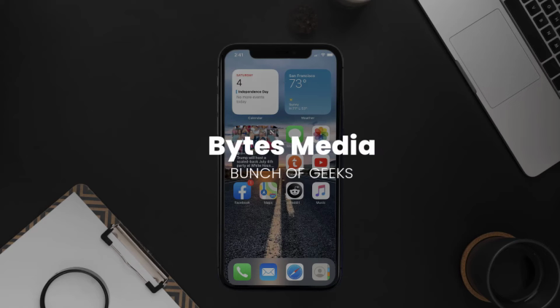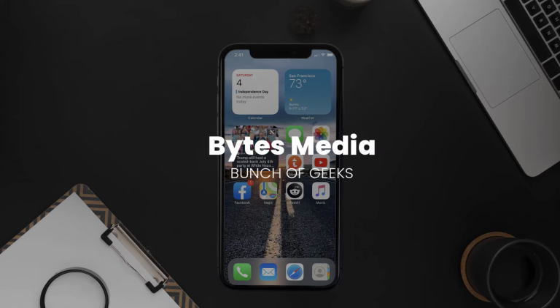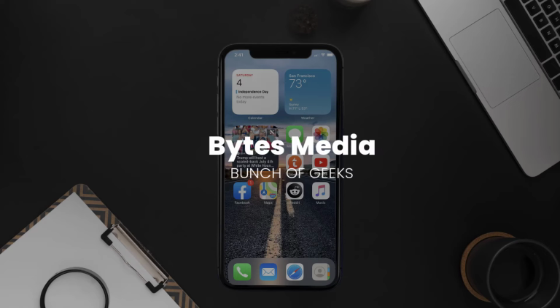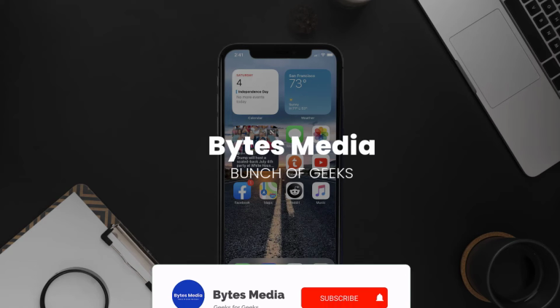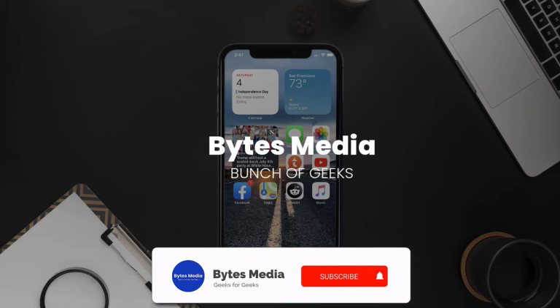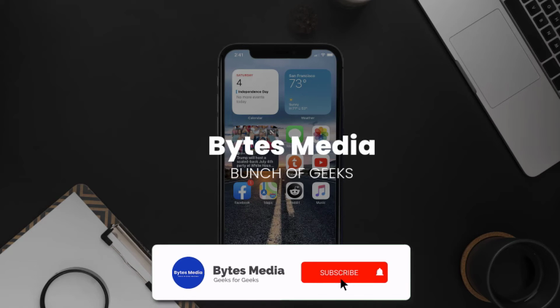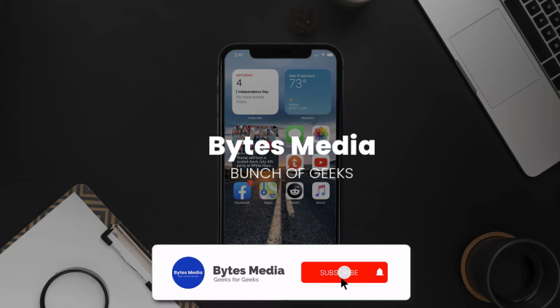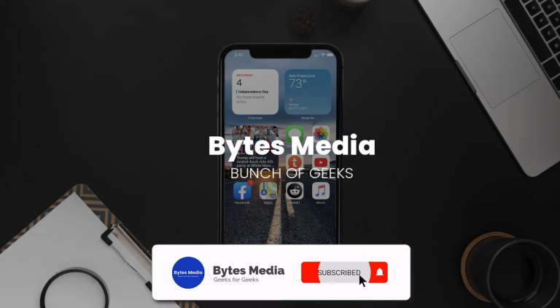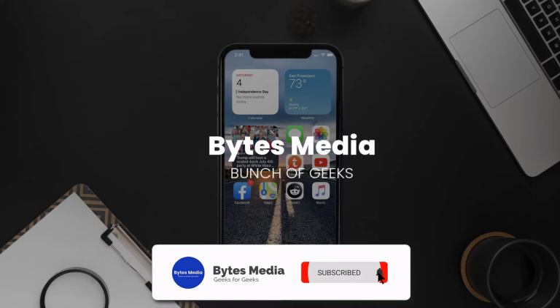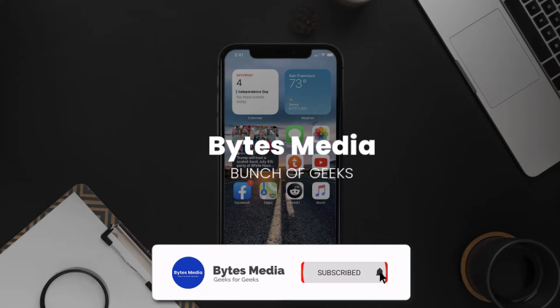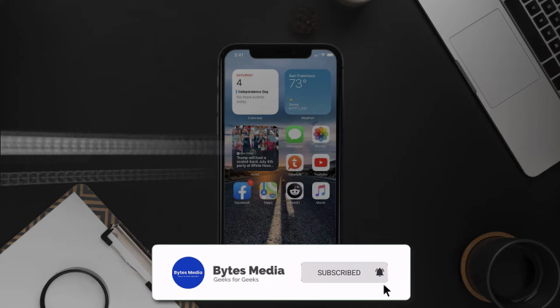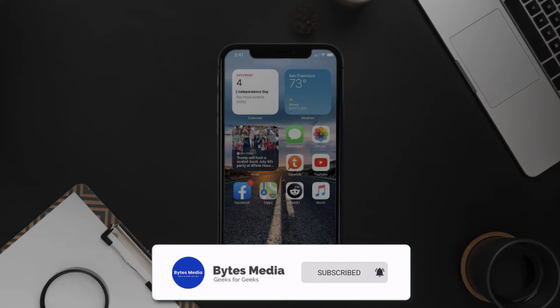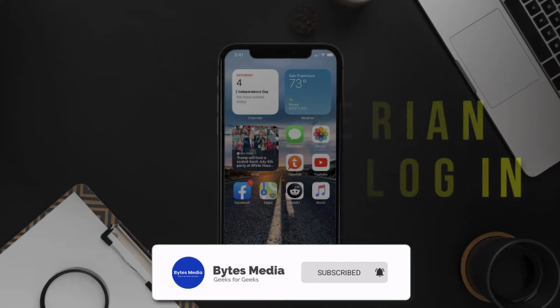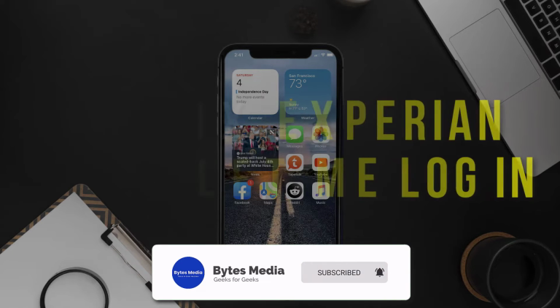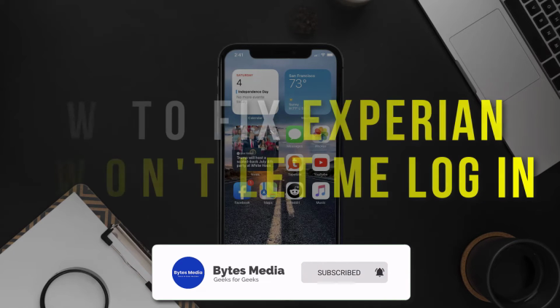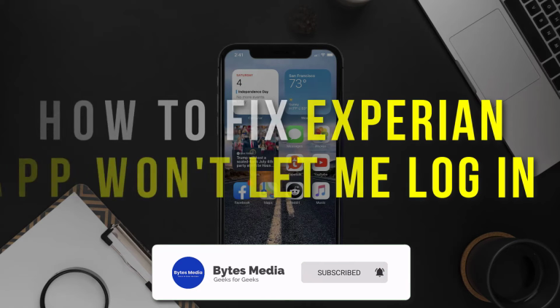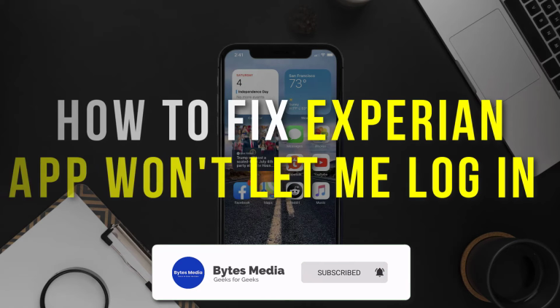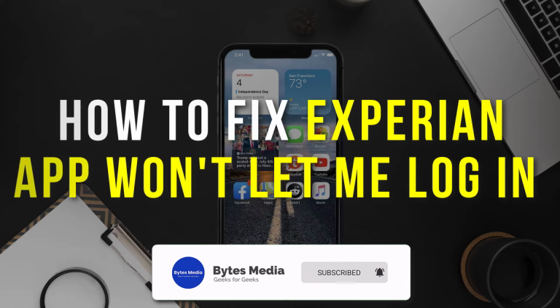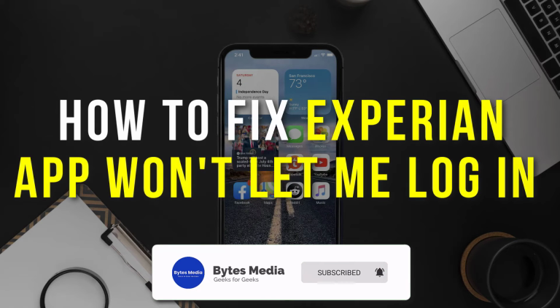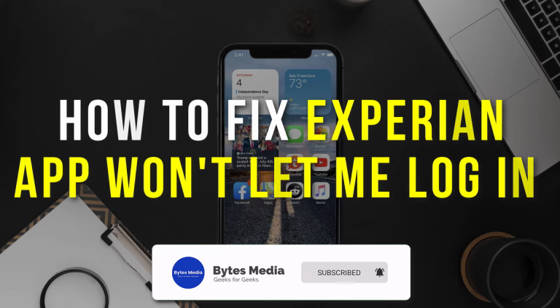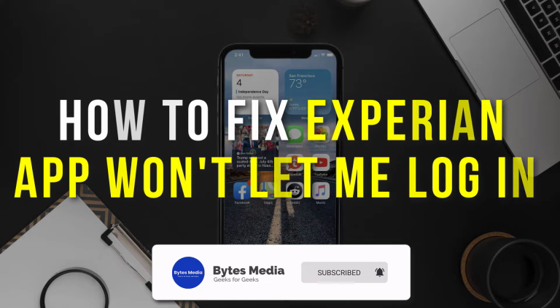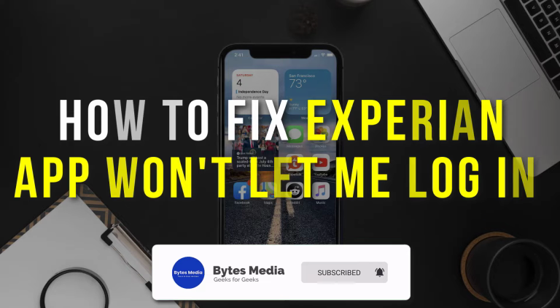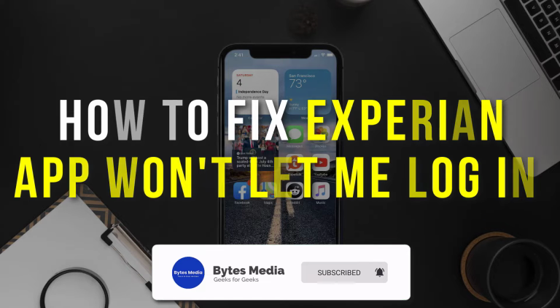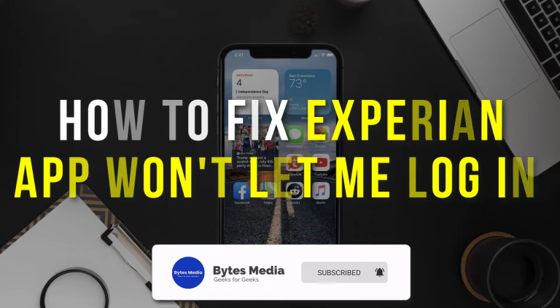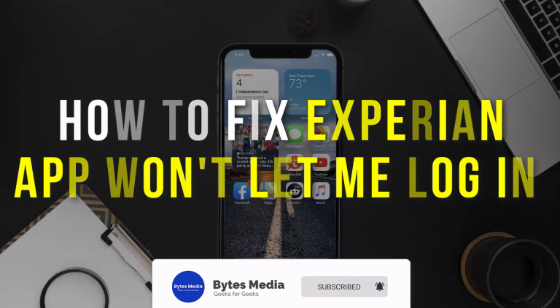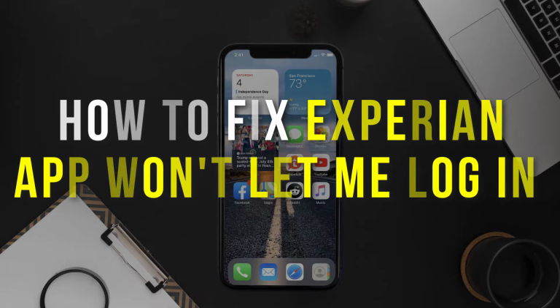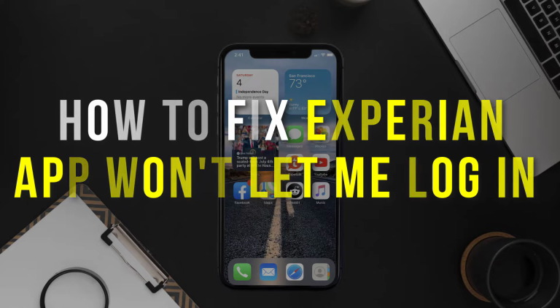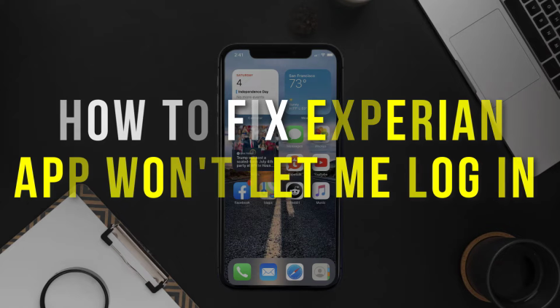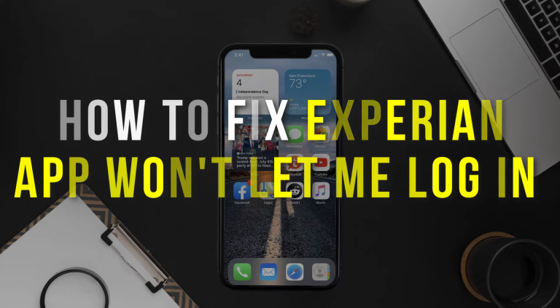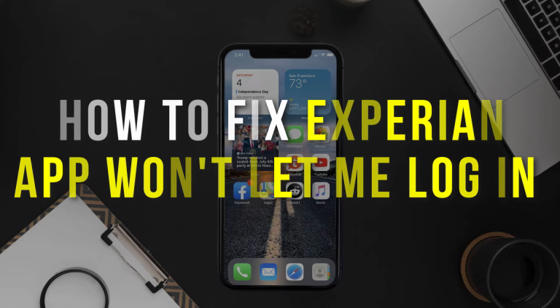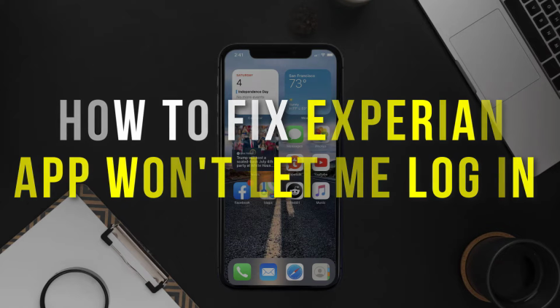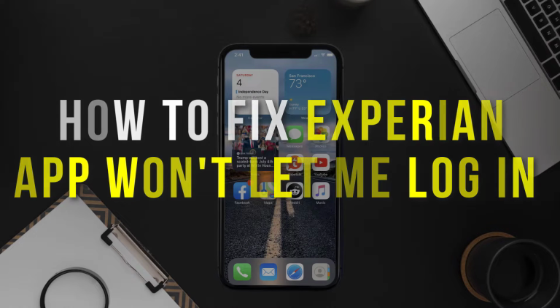Hey guys, I'm Anna. And today, I'm going to show you how to fix the Experian app if it isn't letting you log in to your Experian account.